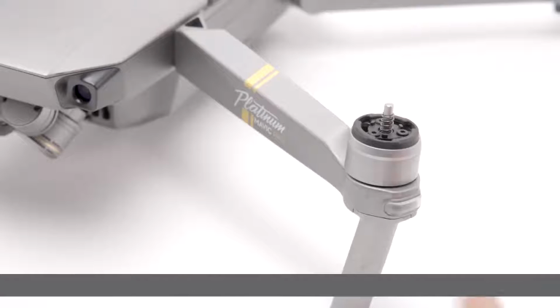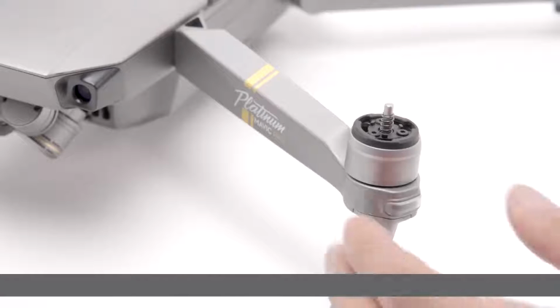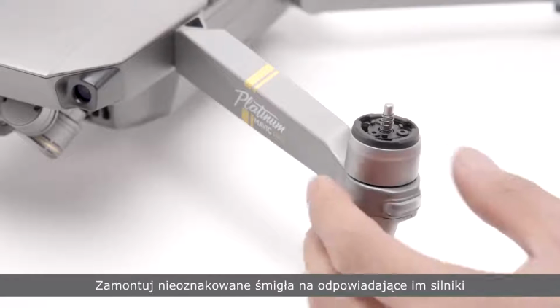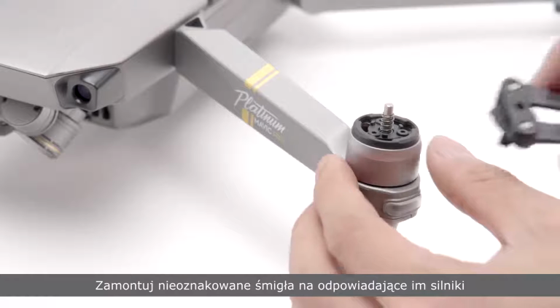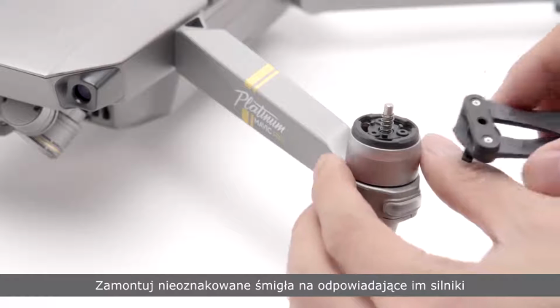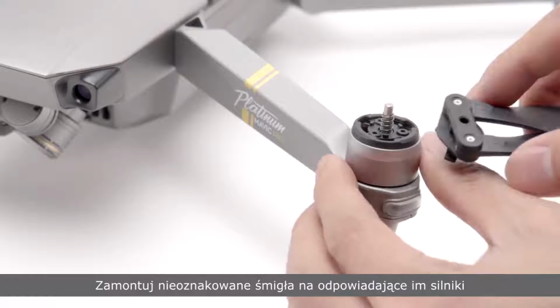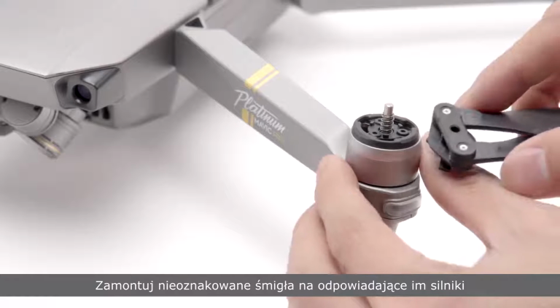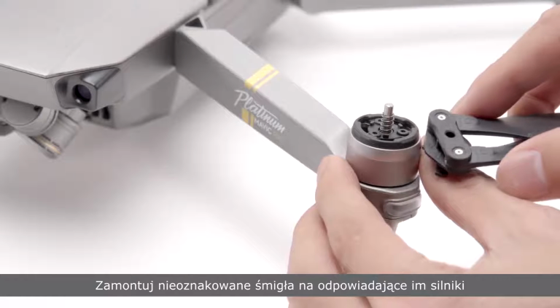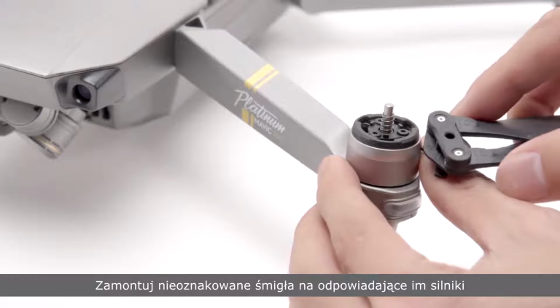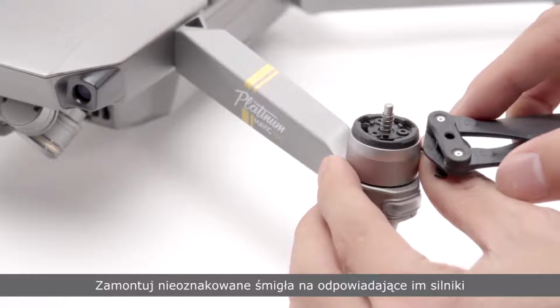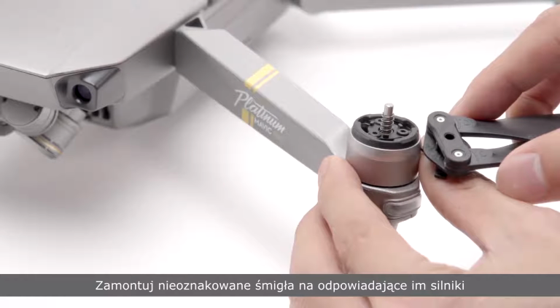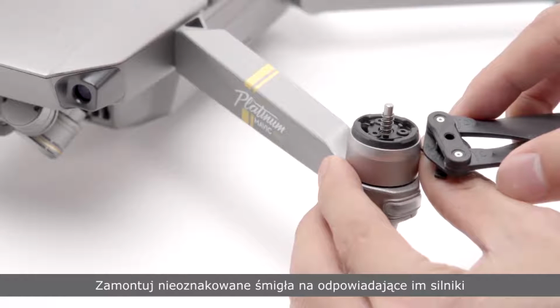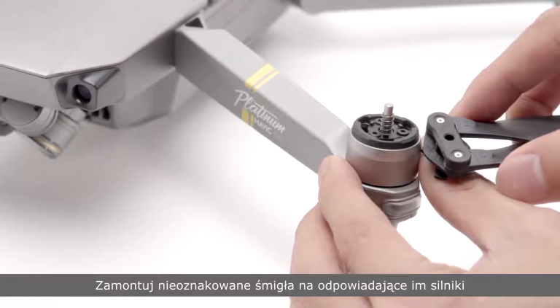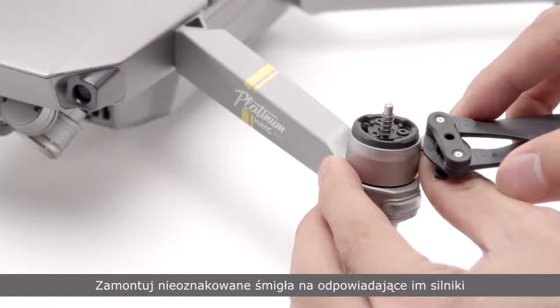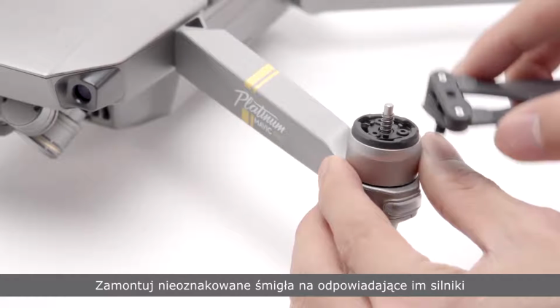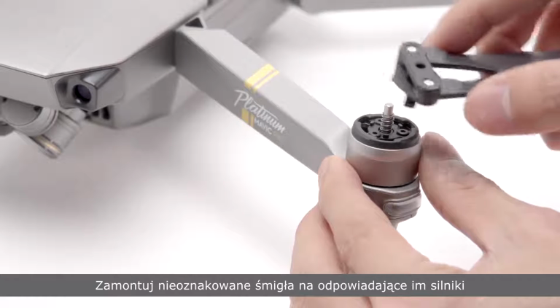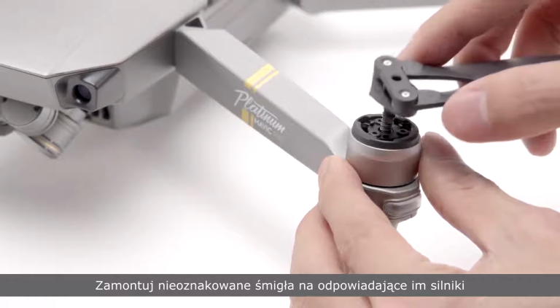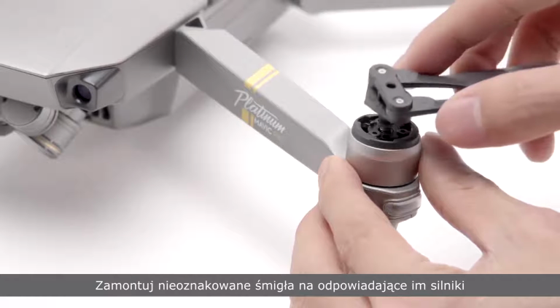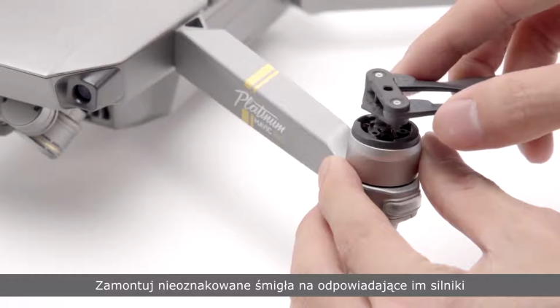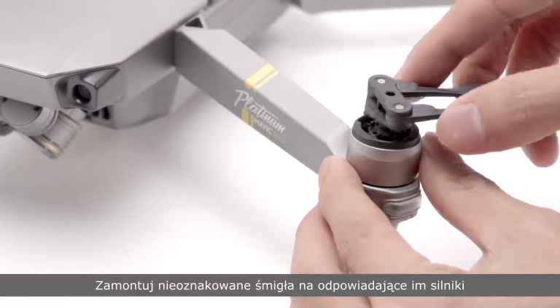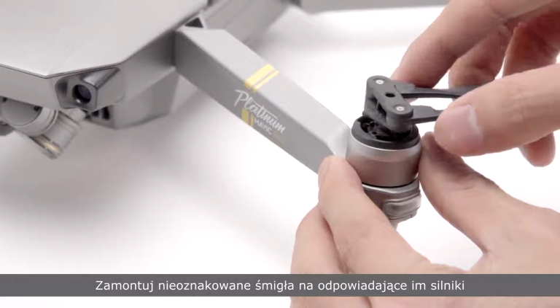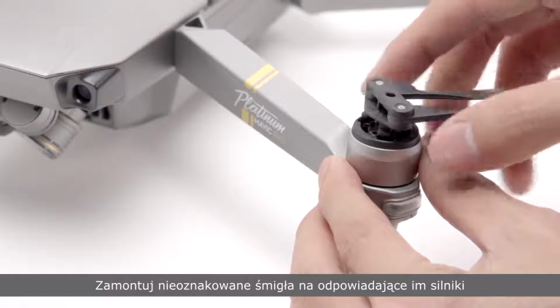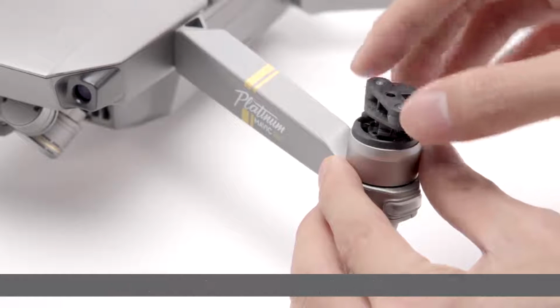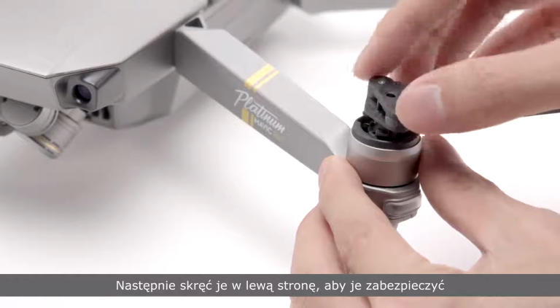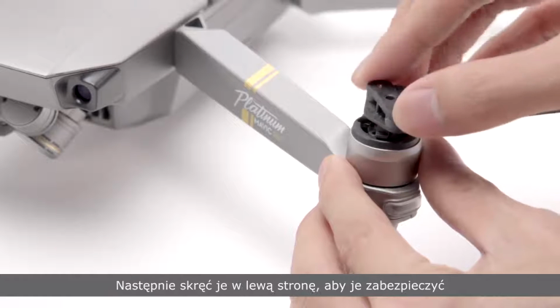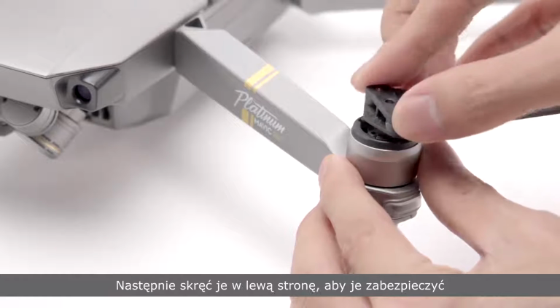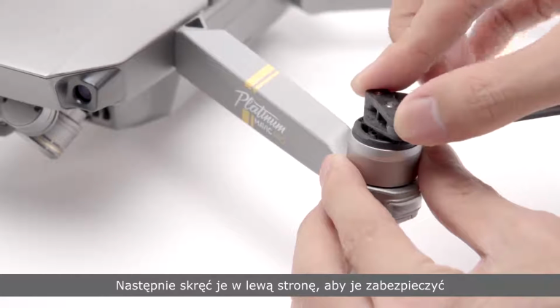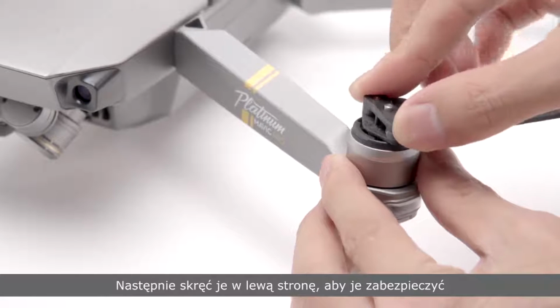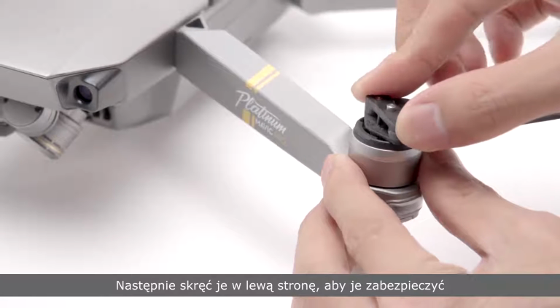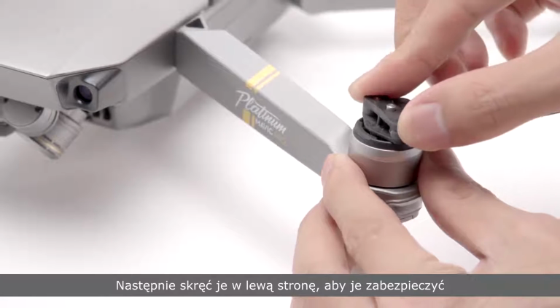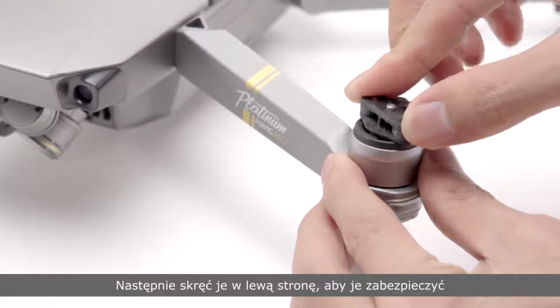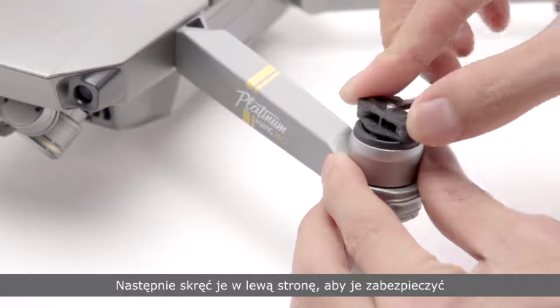Attach the unmarked propellers to the unmarked motor mounting bases and rotate anti-clockwise to lock them.